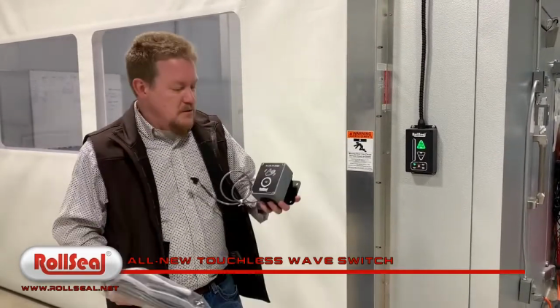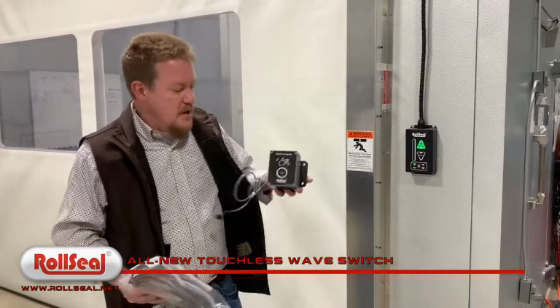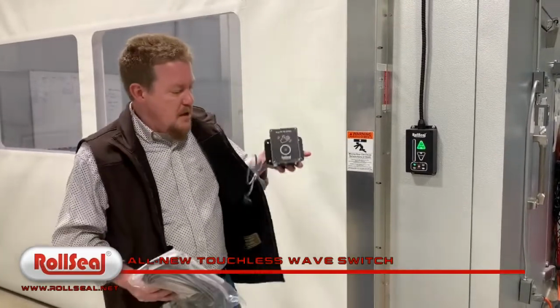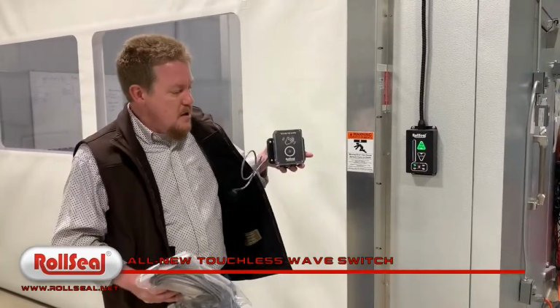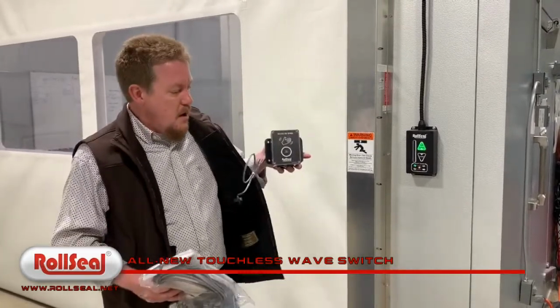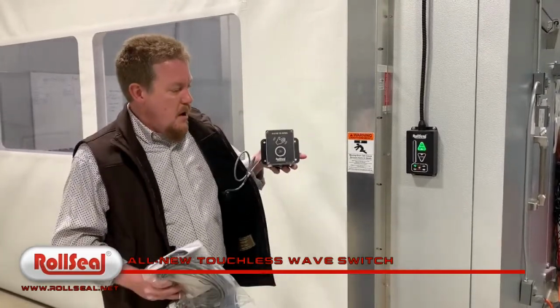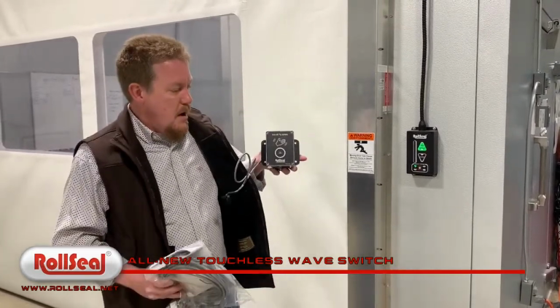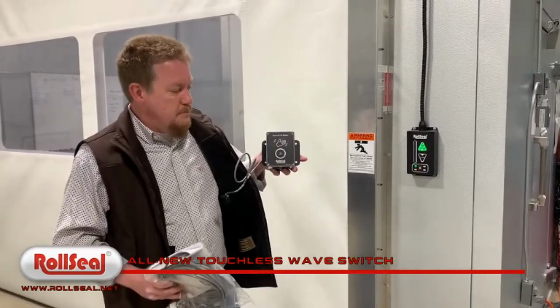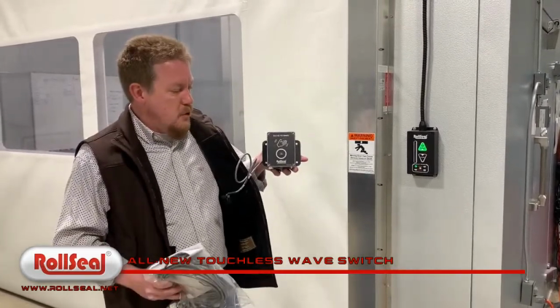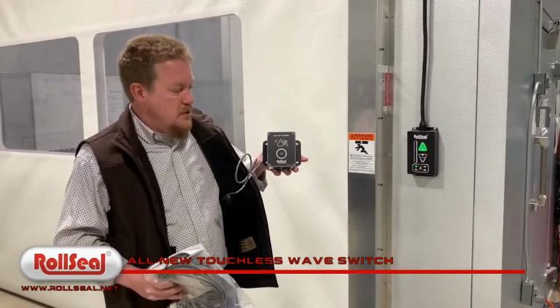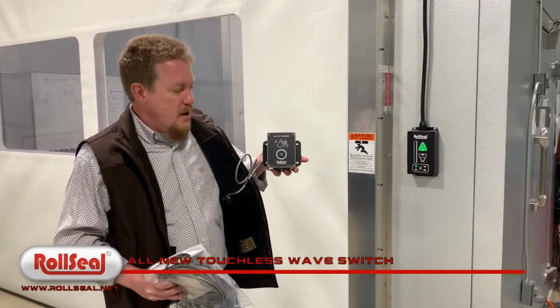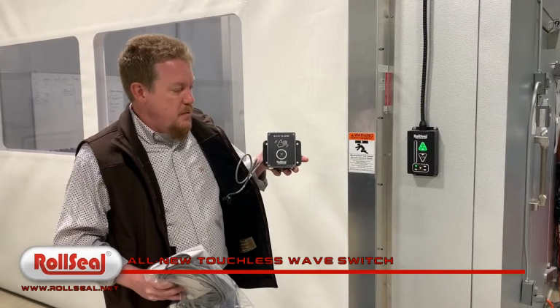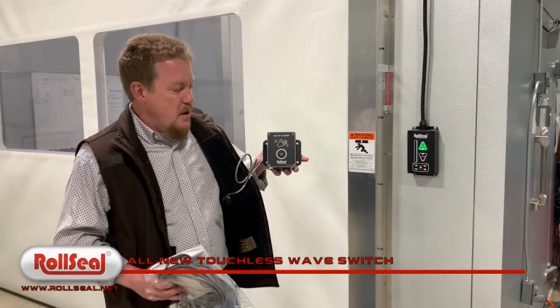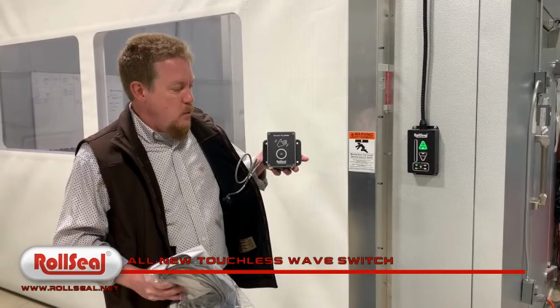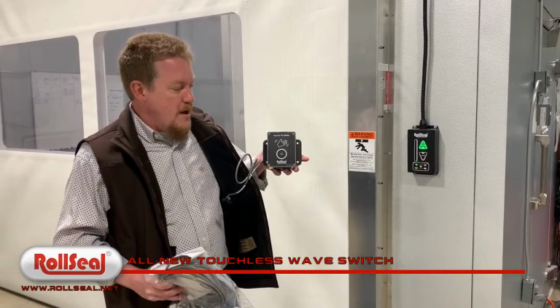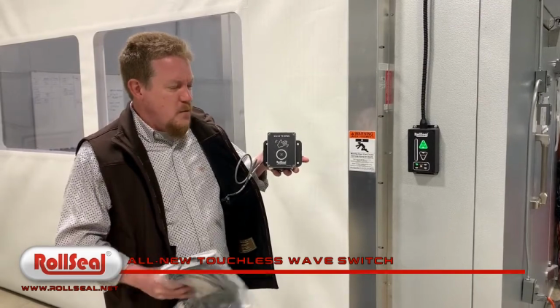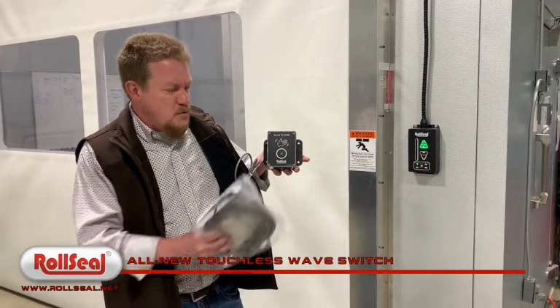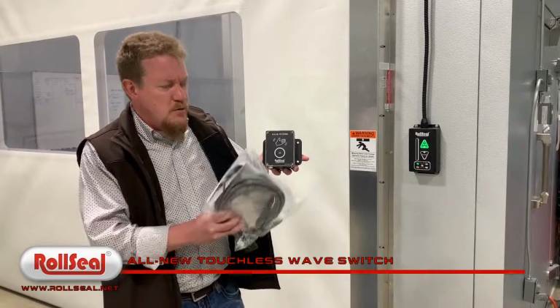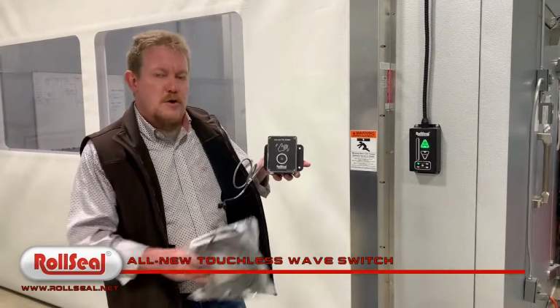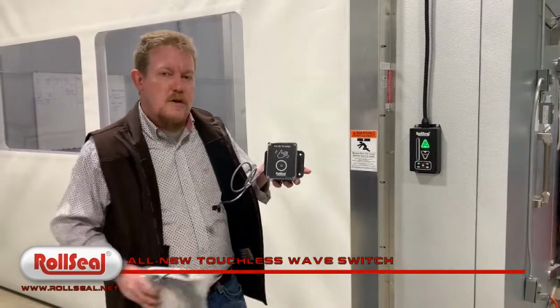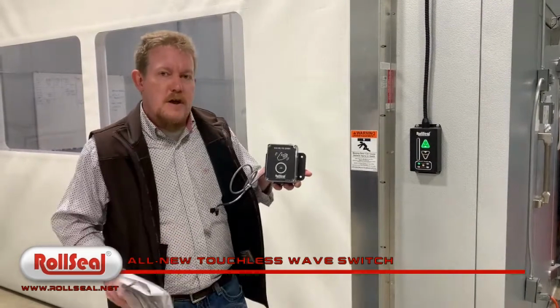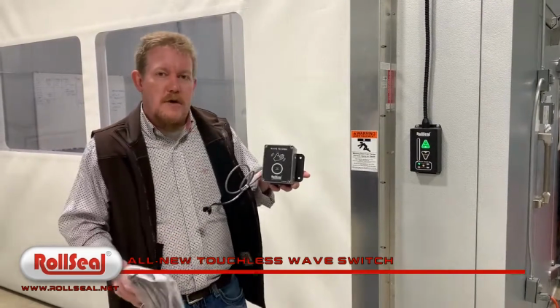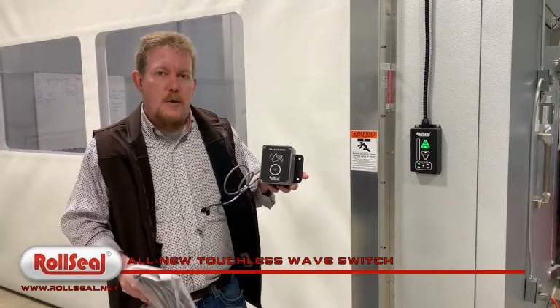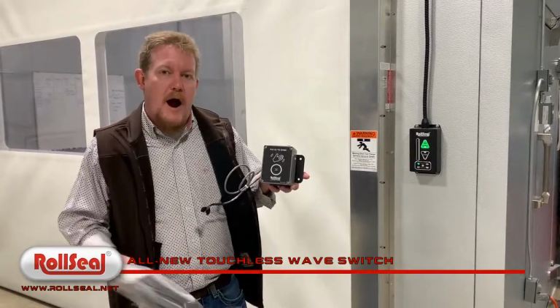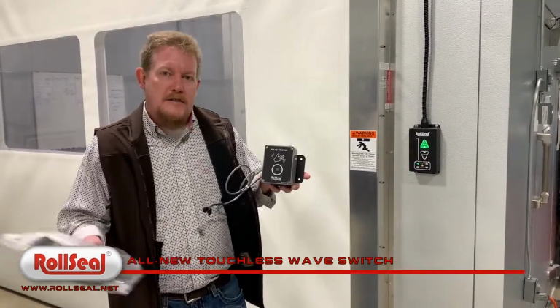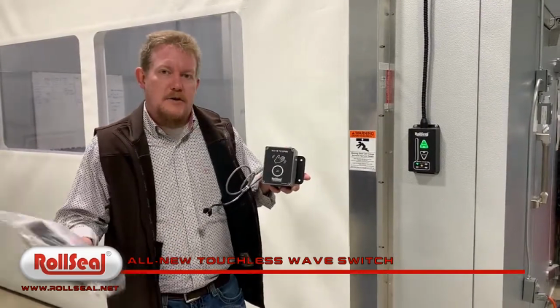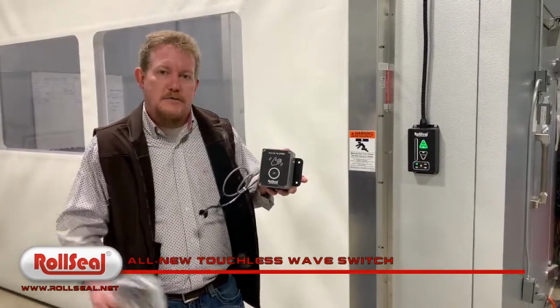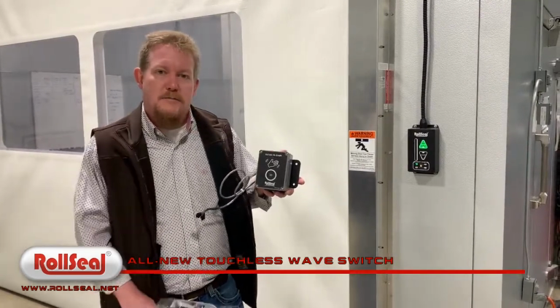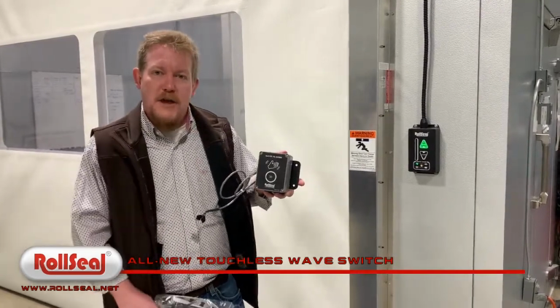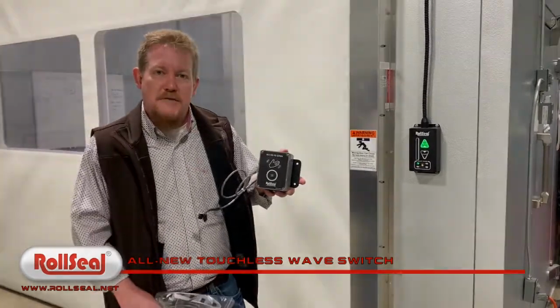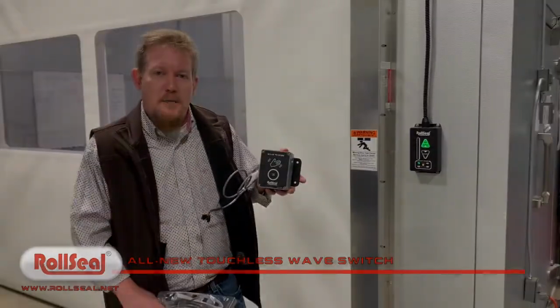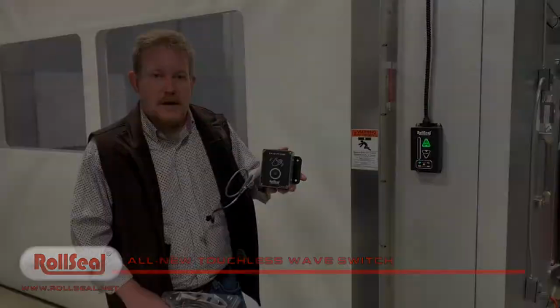So again, new setup of wave switch. We're going to do a quick video on how to wire it too, so thank you very much.